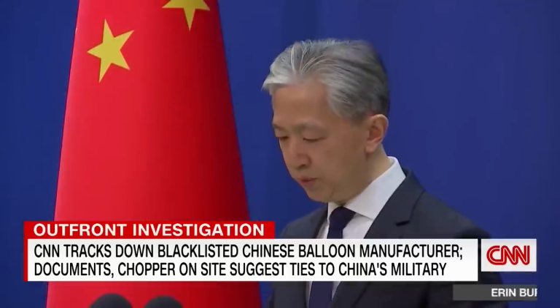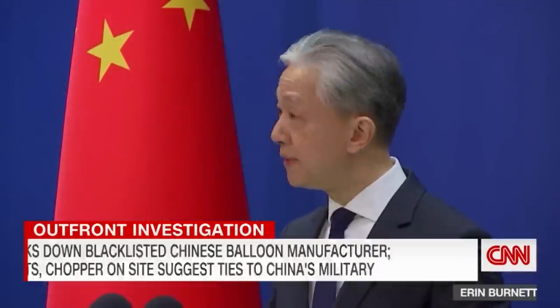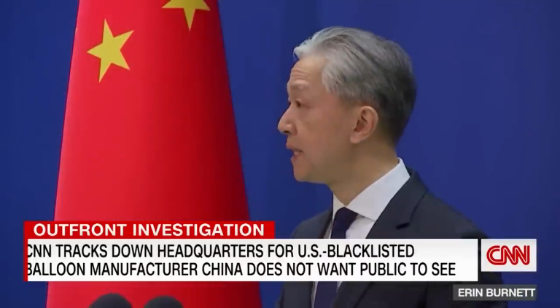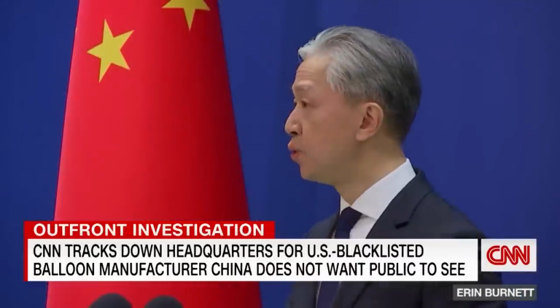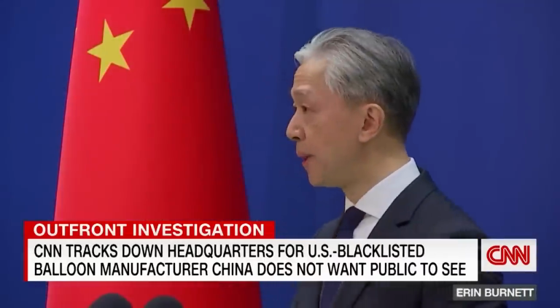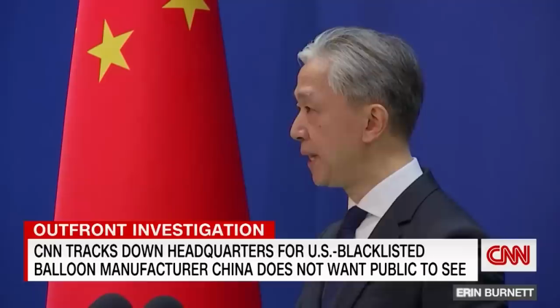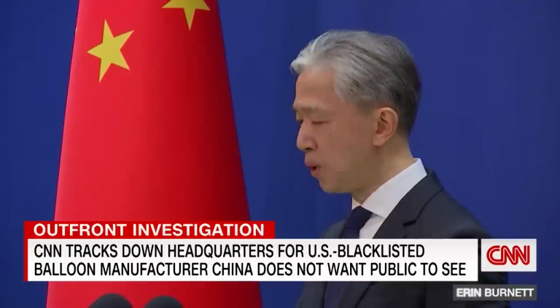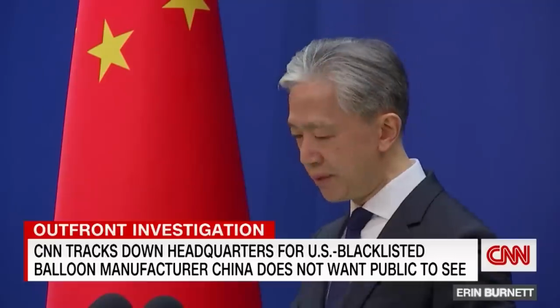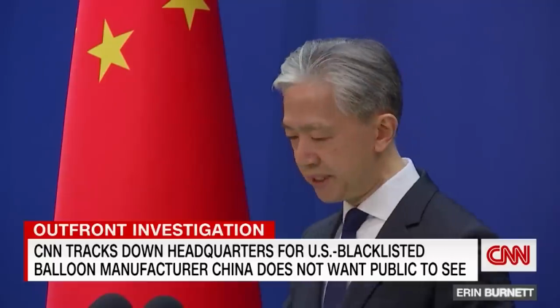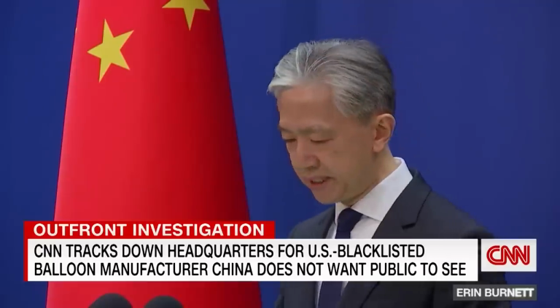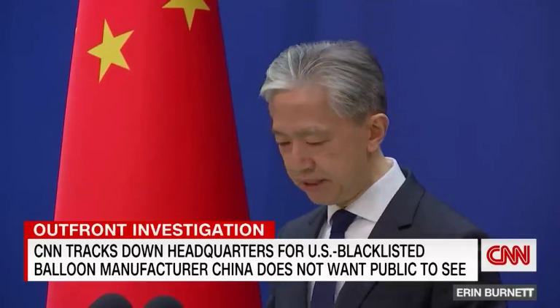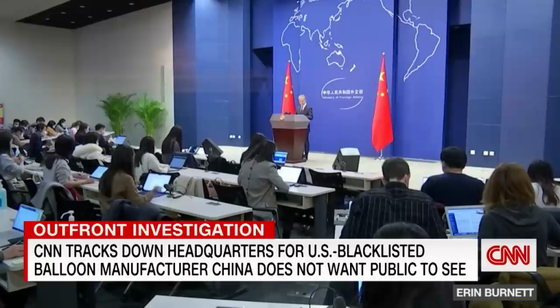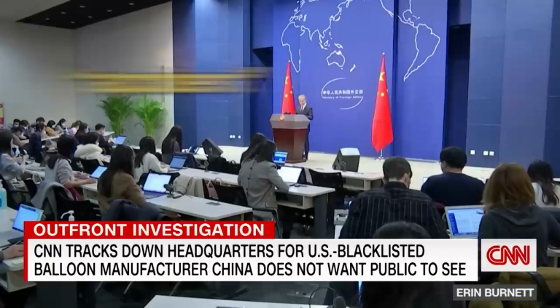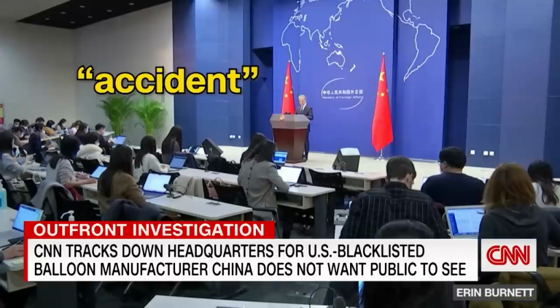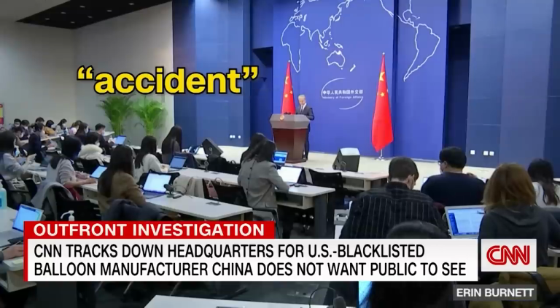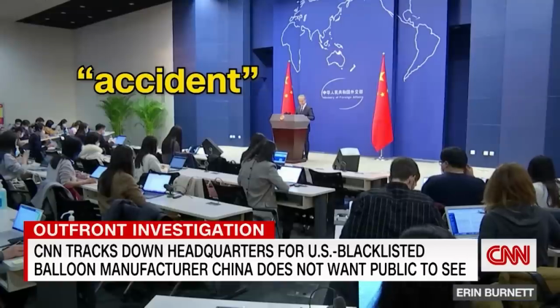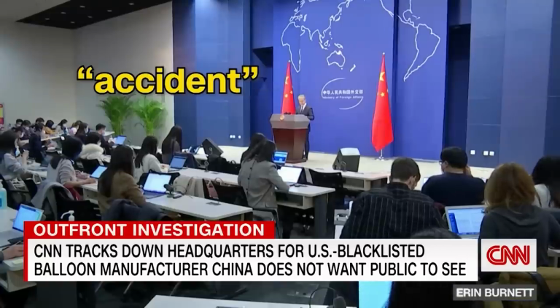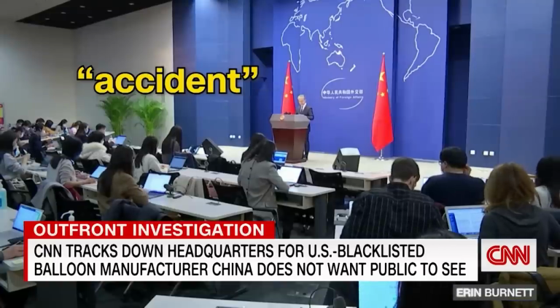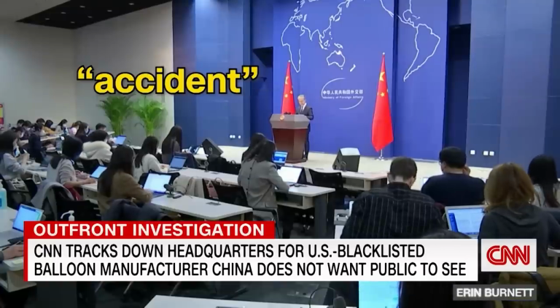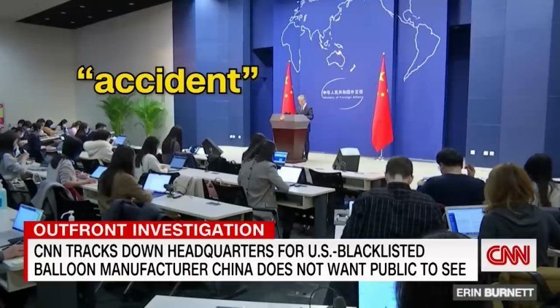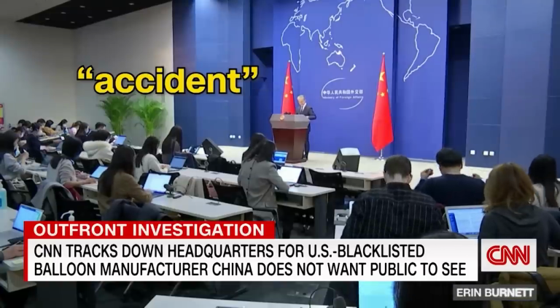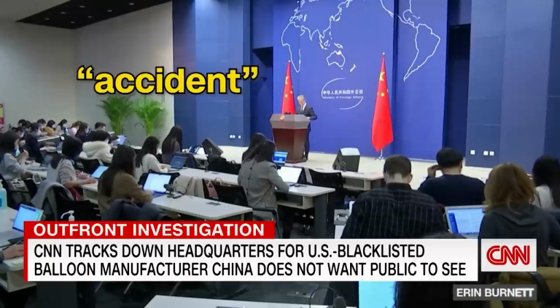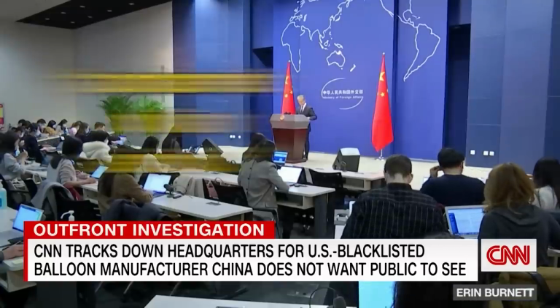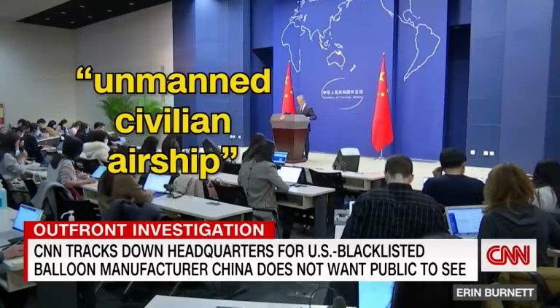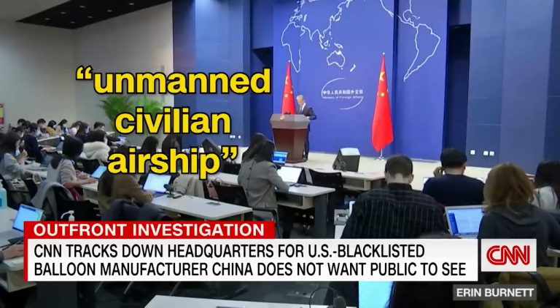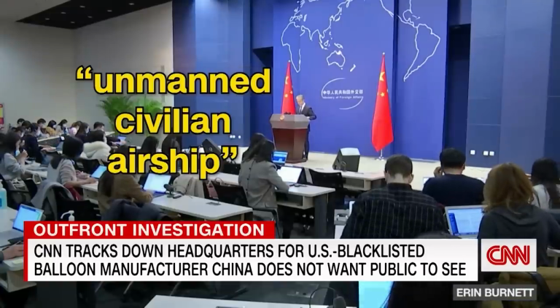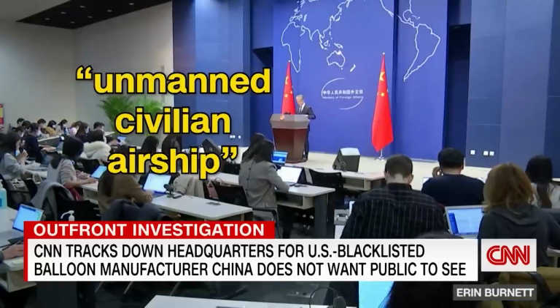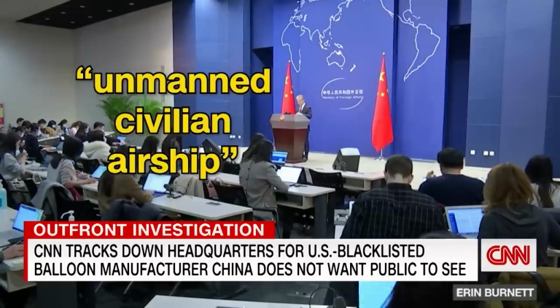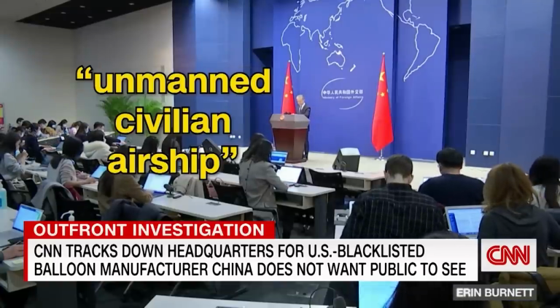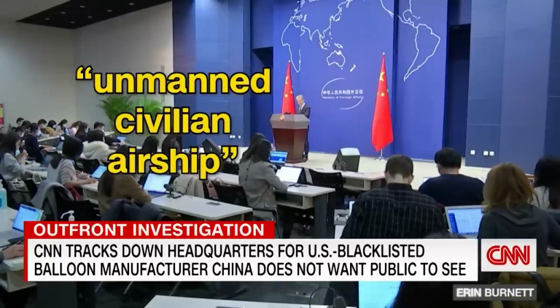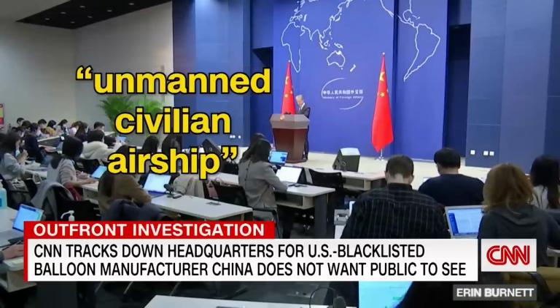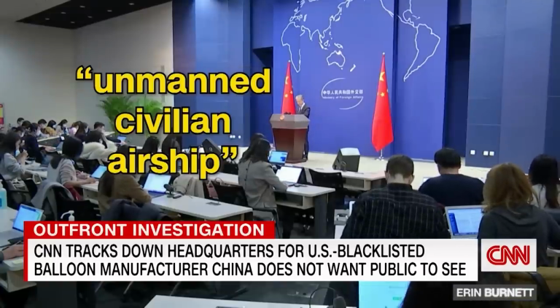China's foreign ministry calls the whole thing an accident. The balloon, an unmanned civilian airship.